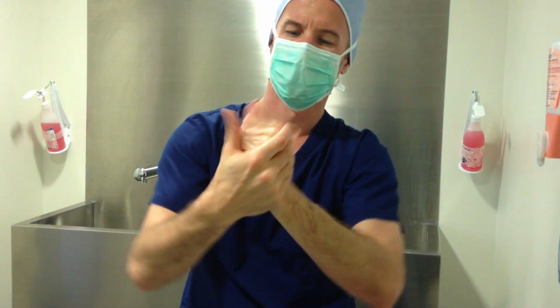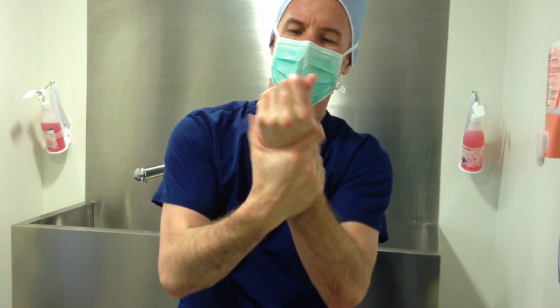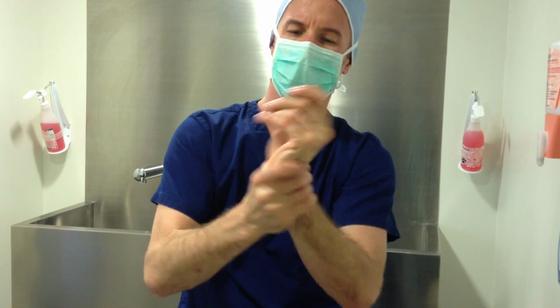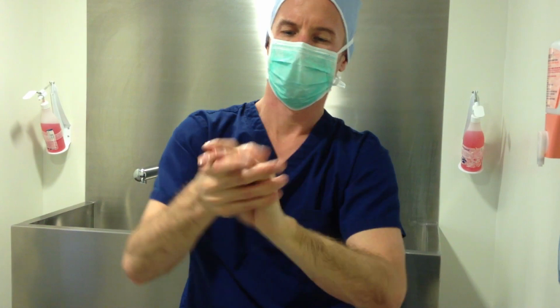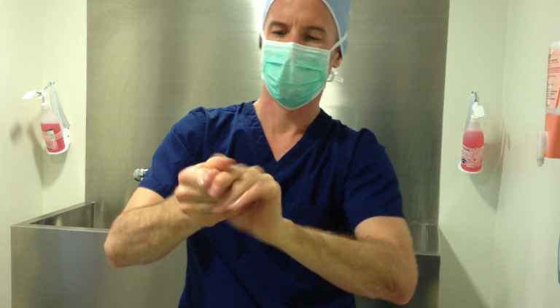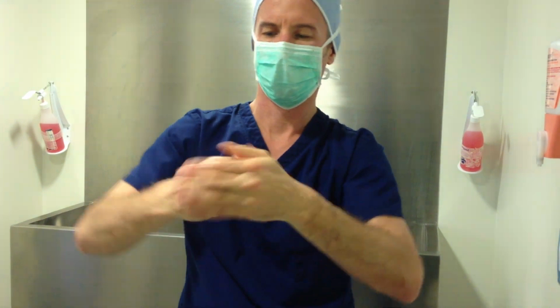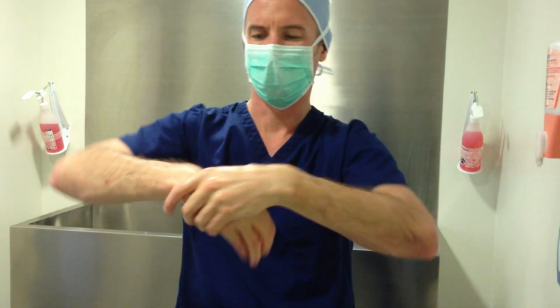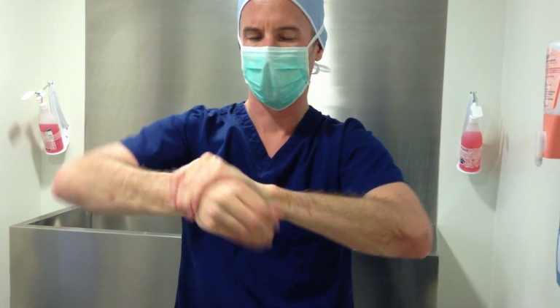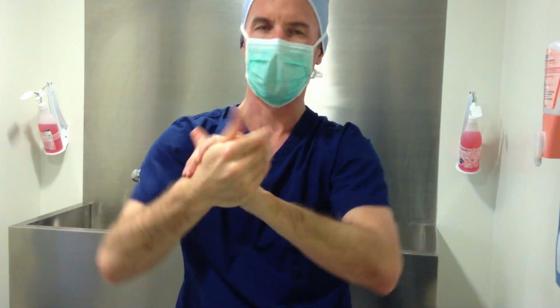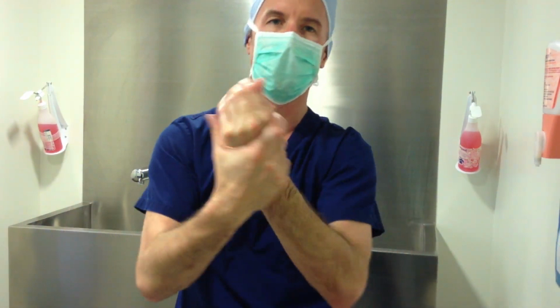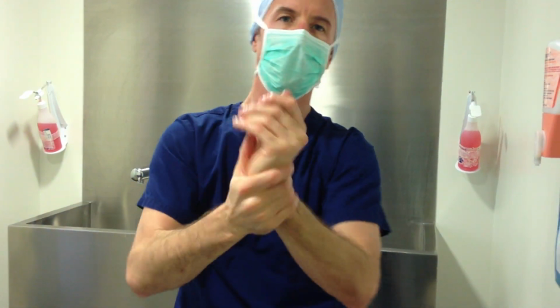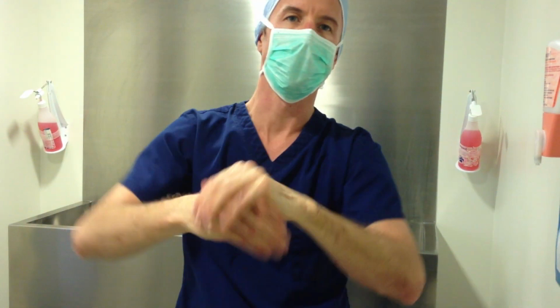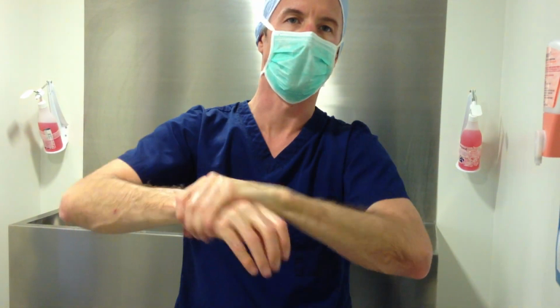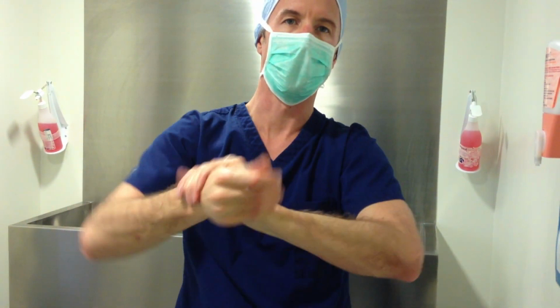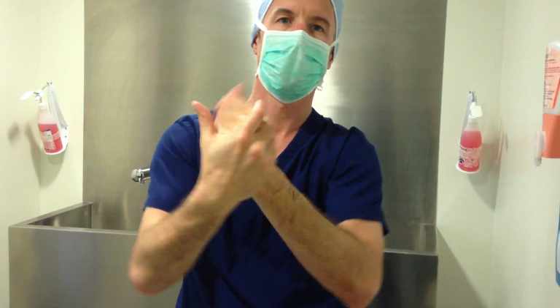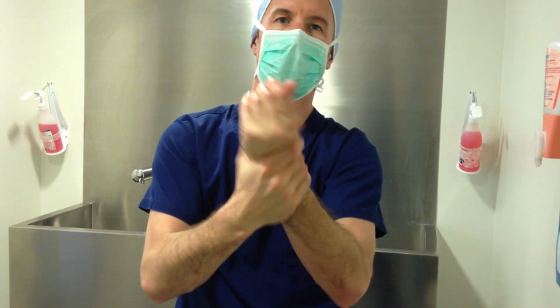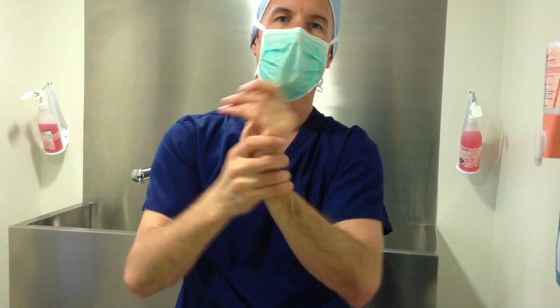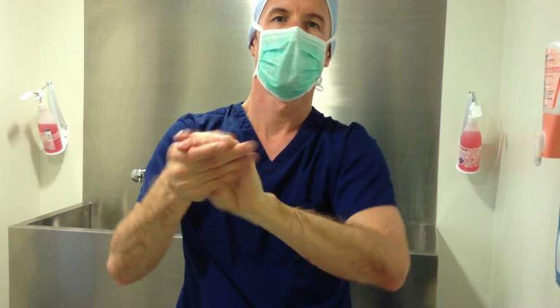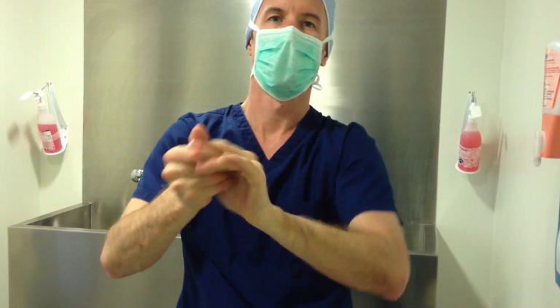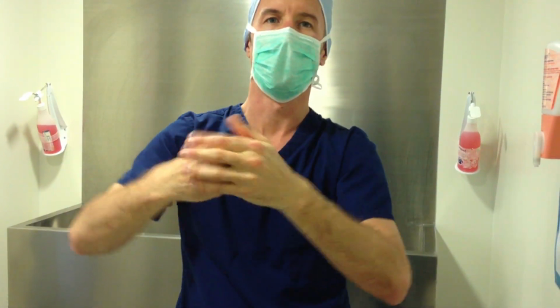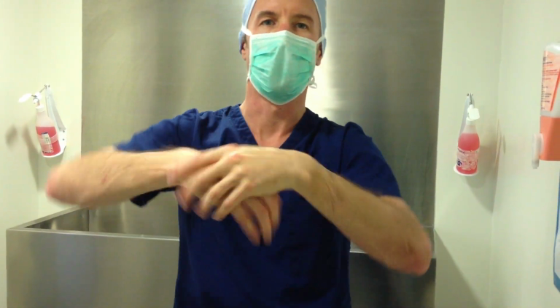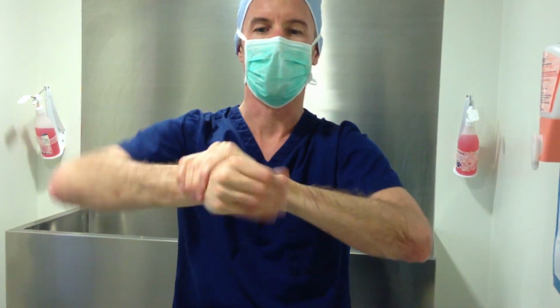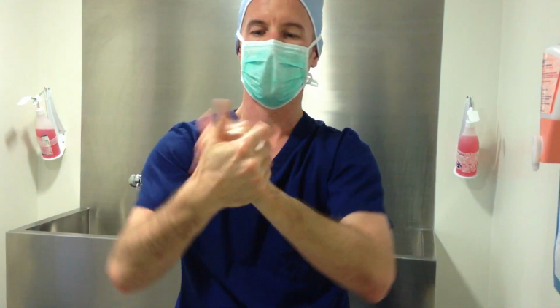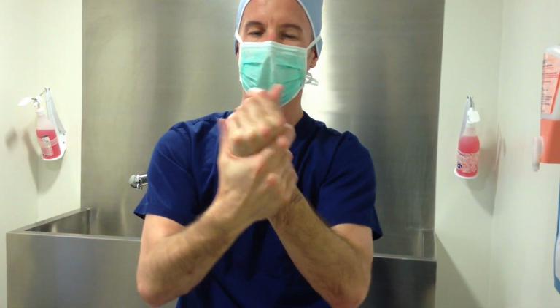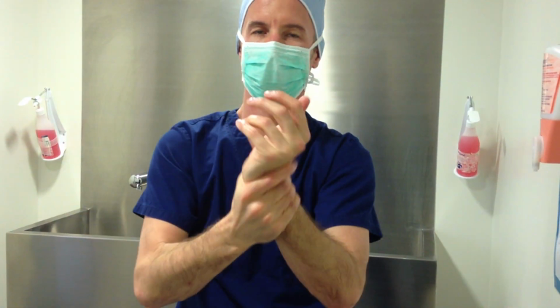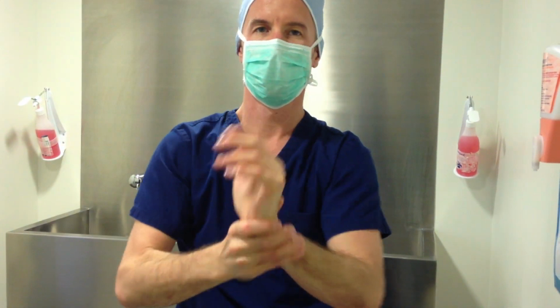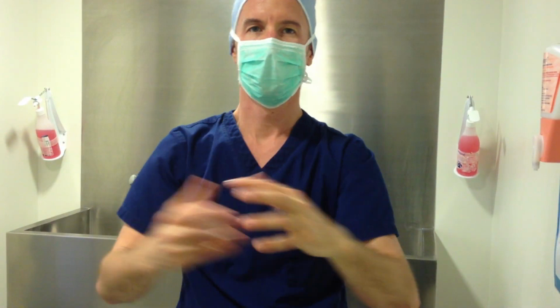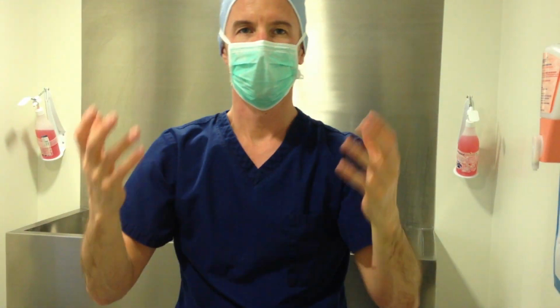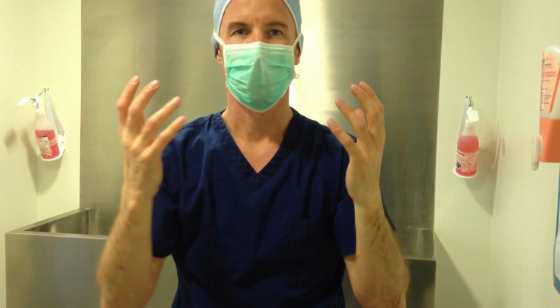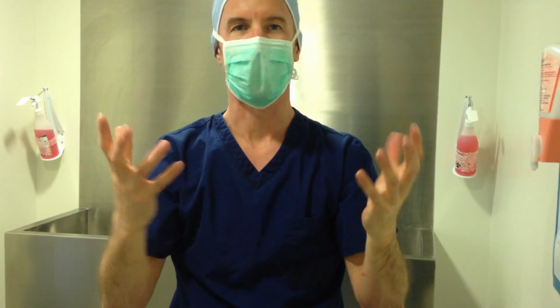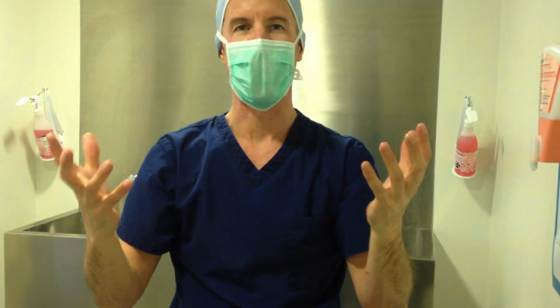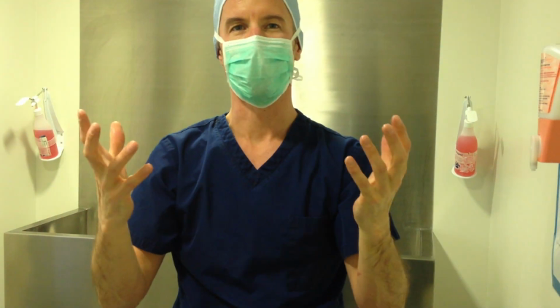When the gel is fully dry, we are ready to gown.